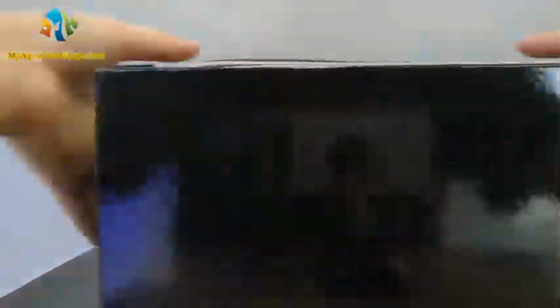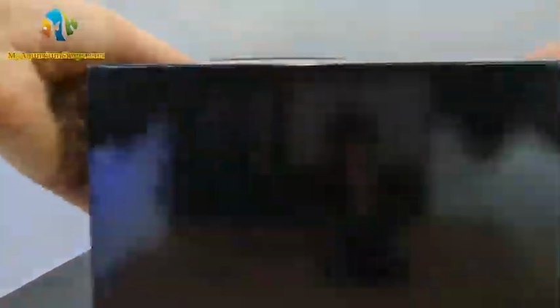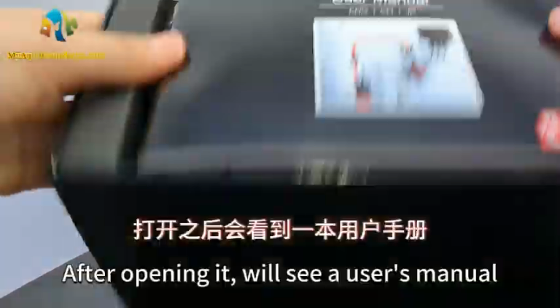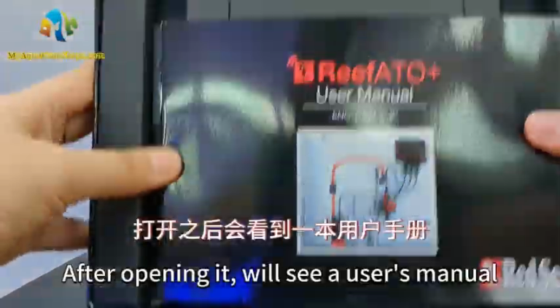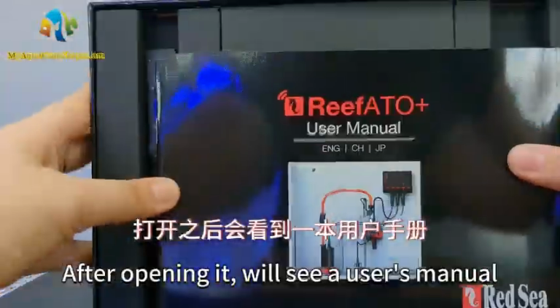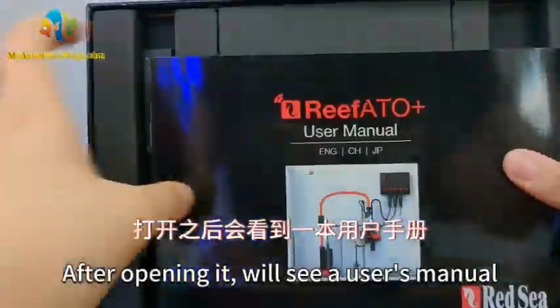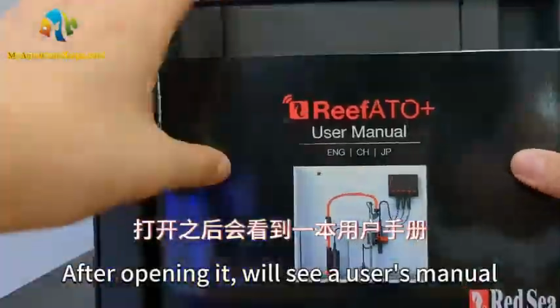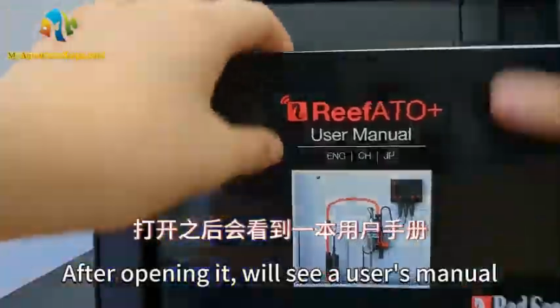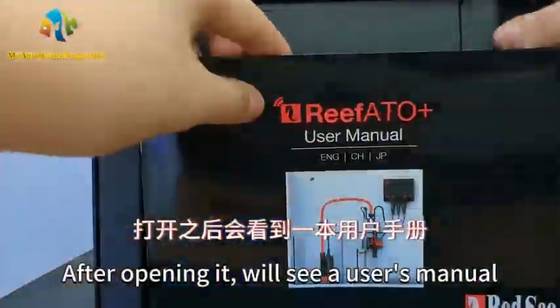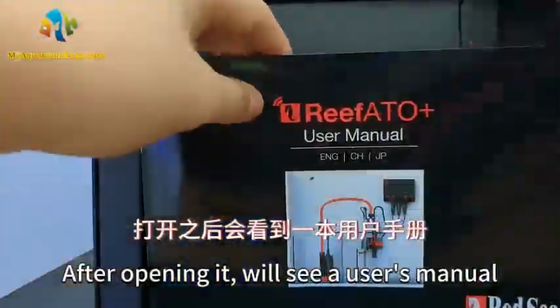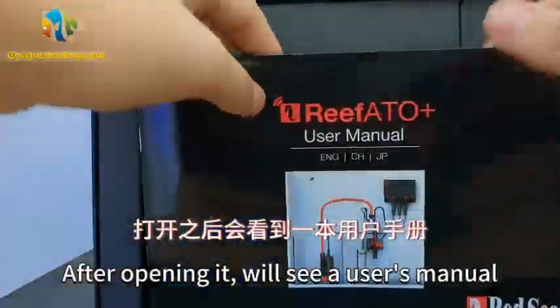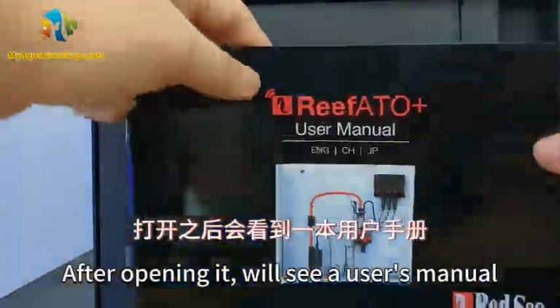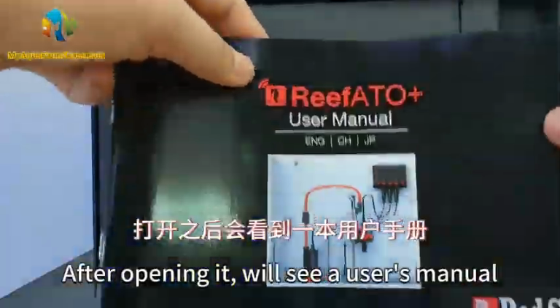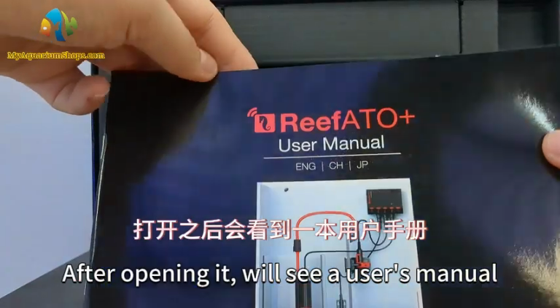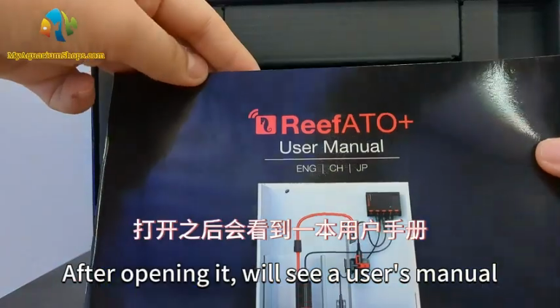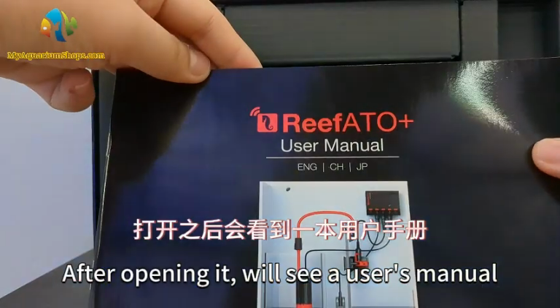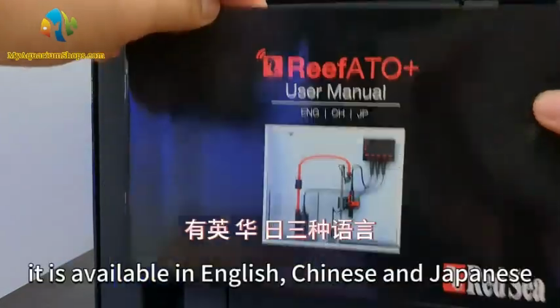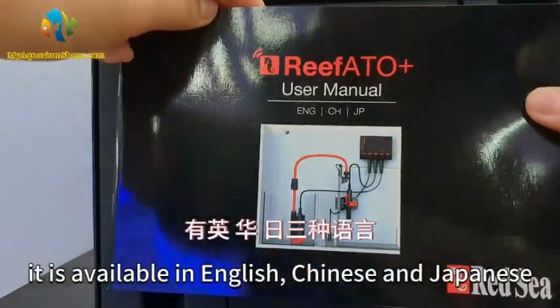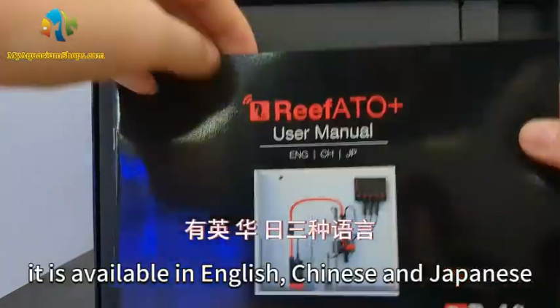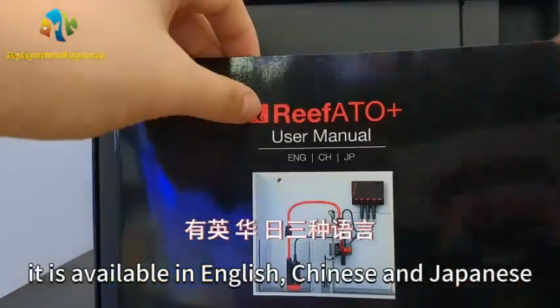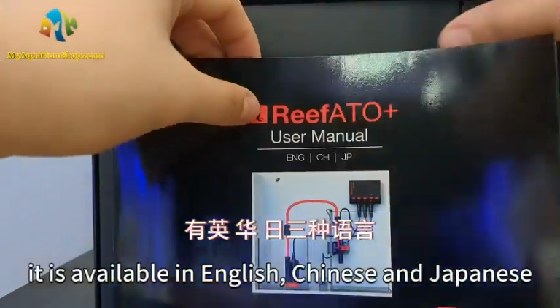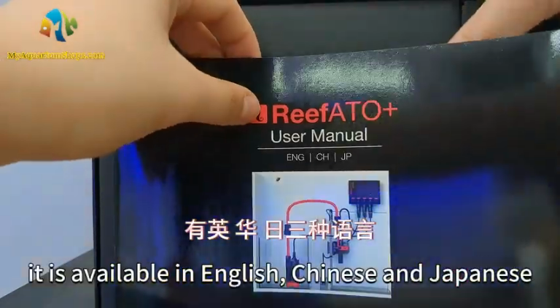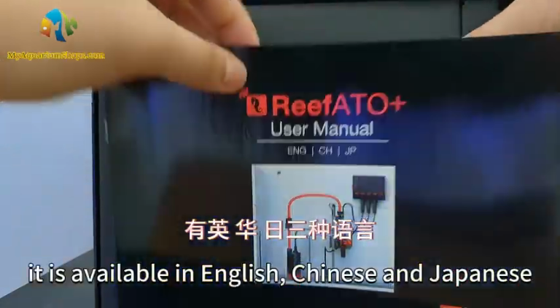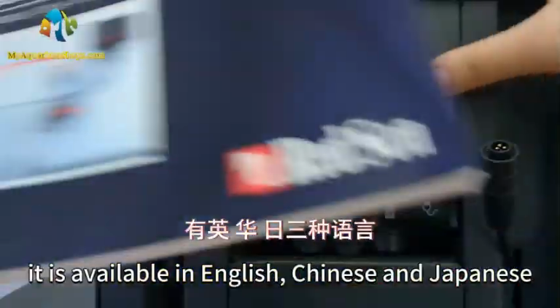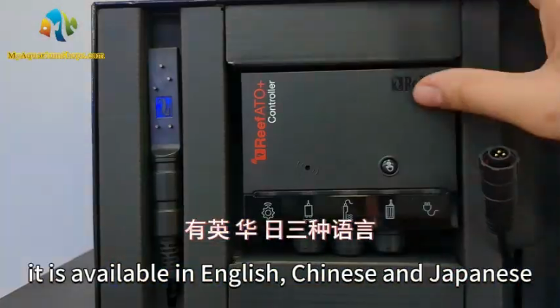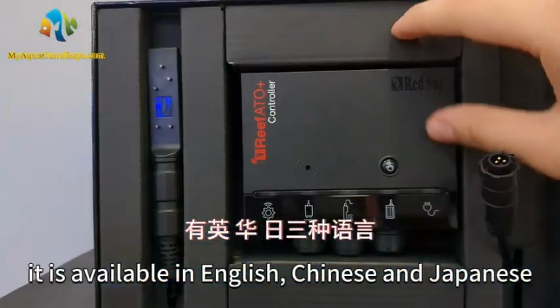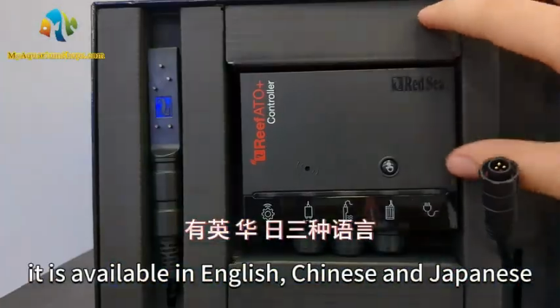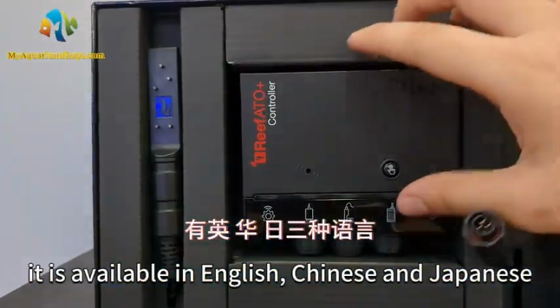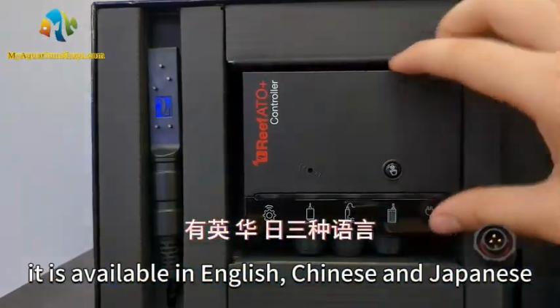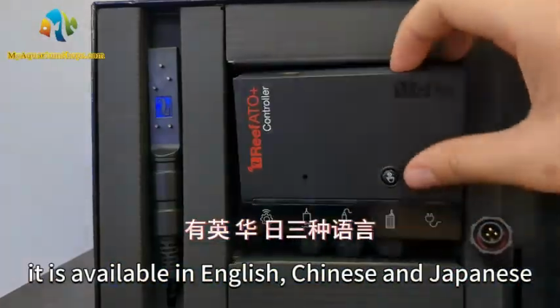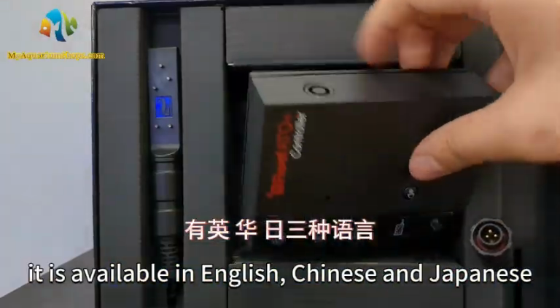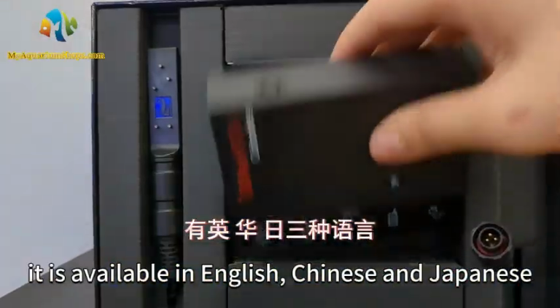After opening it, we'll see a user's manual. It is available in English, Chinese, and Japanese.